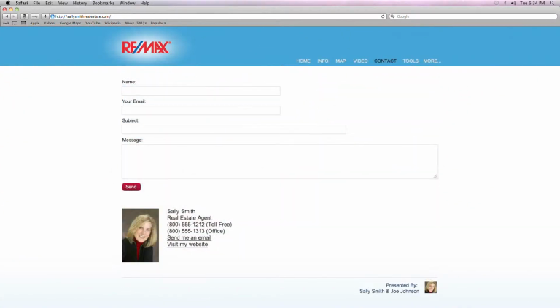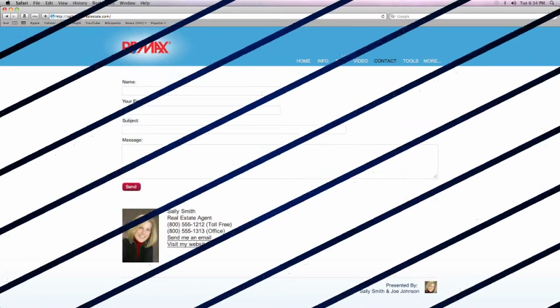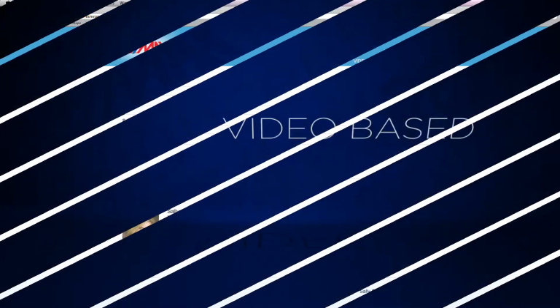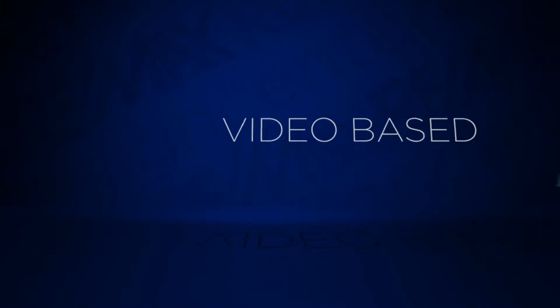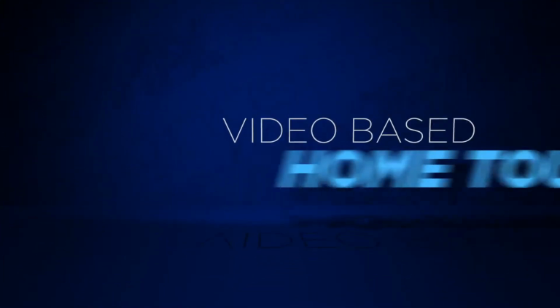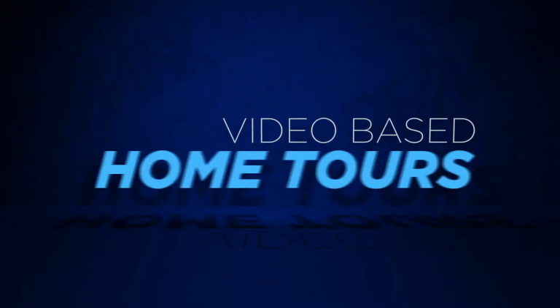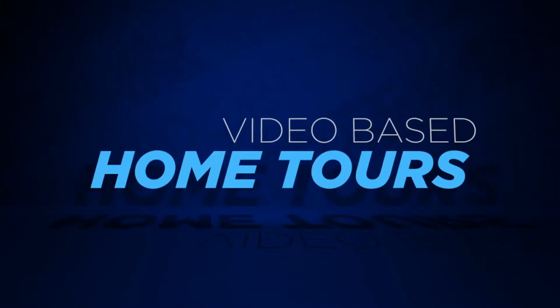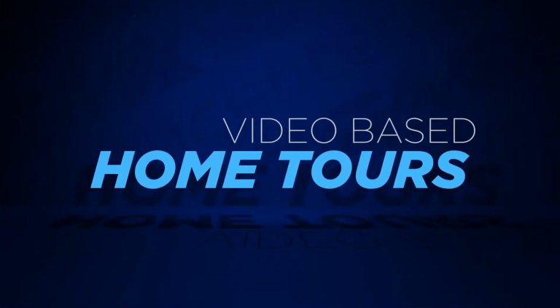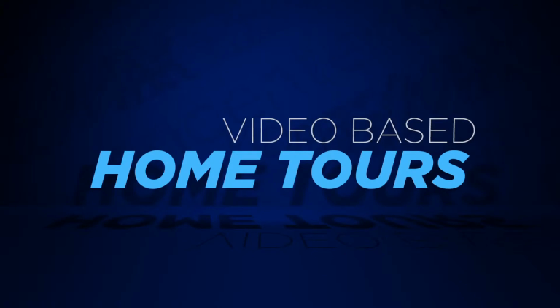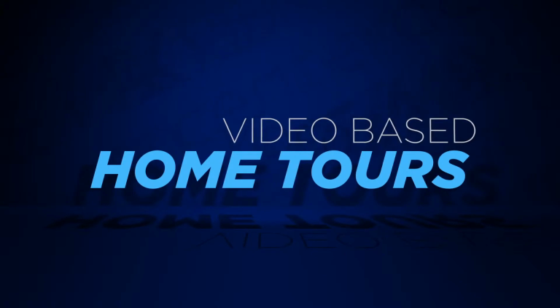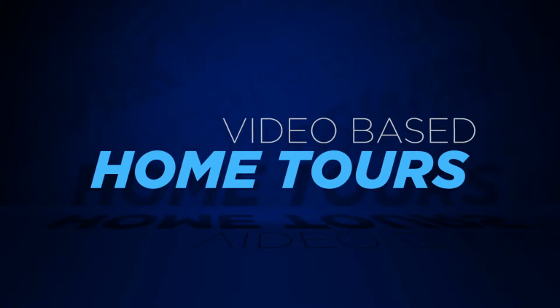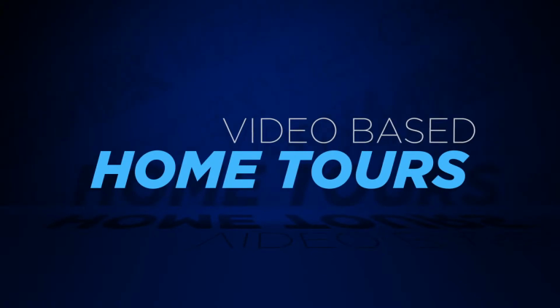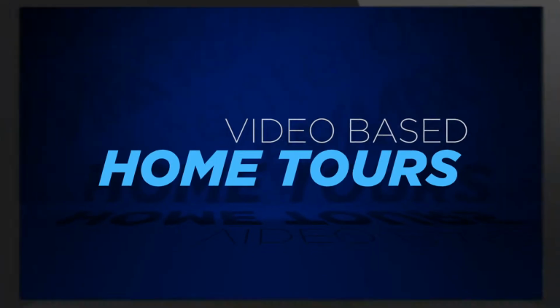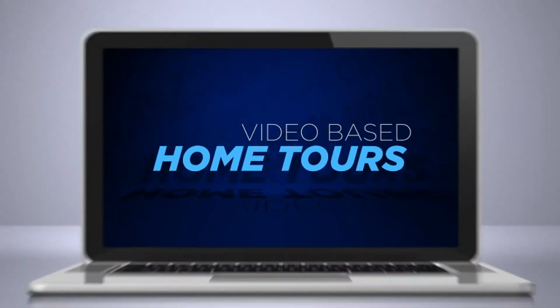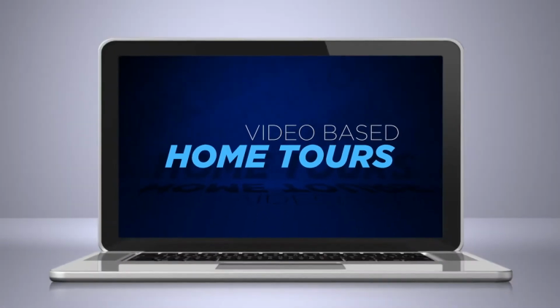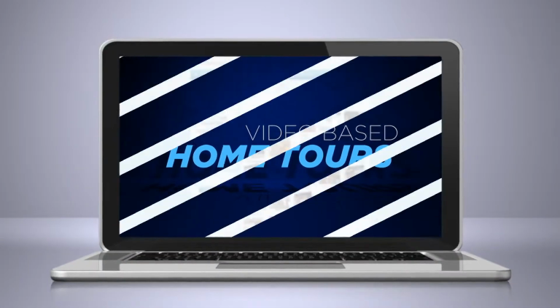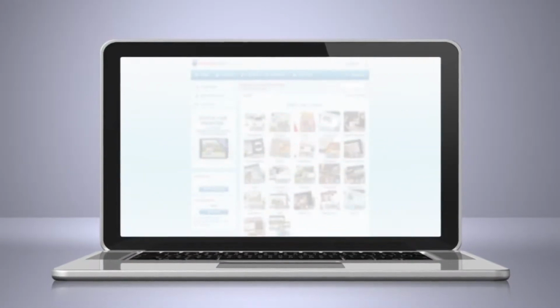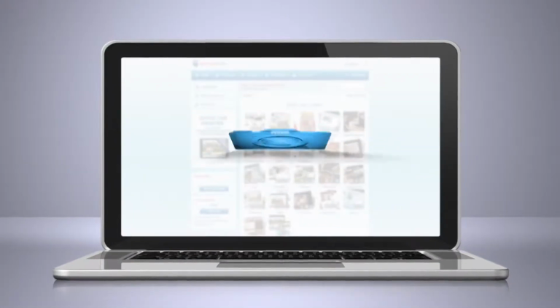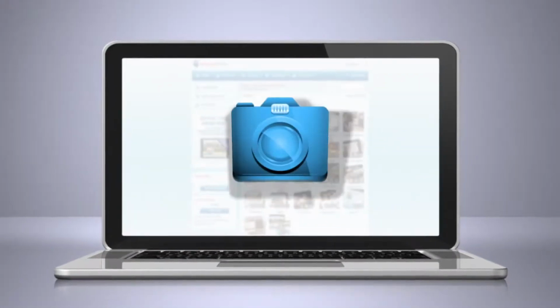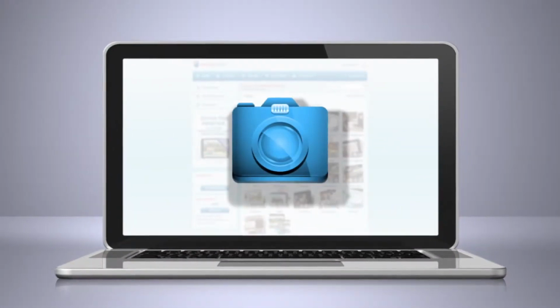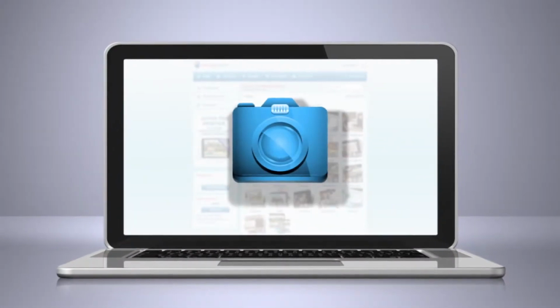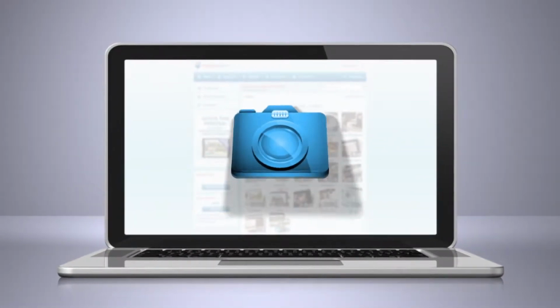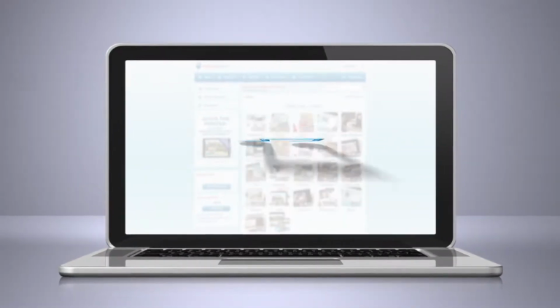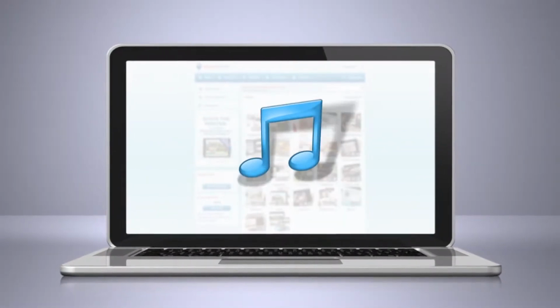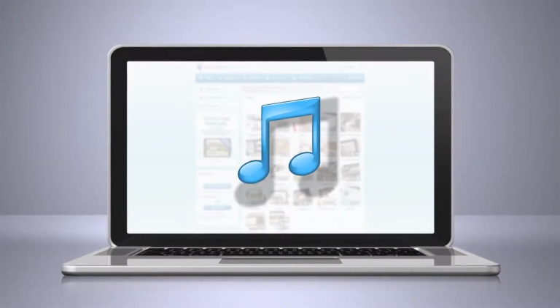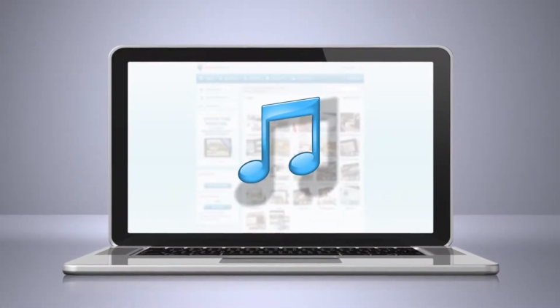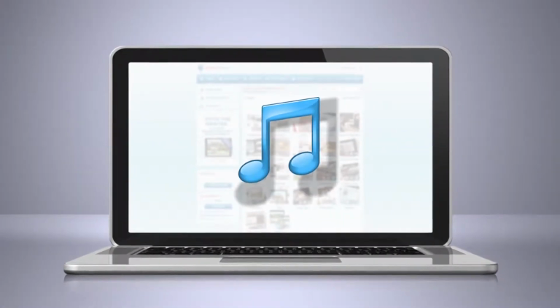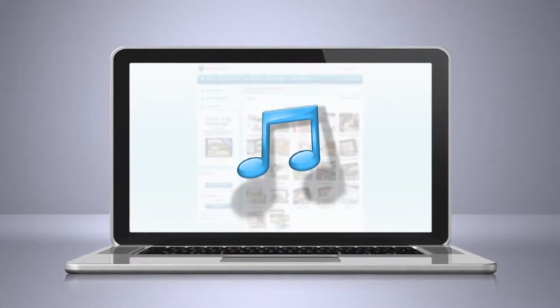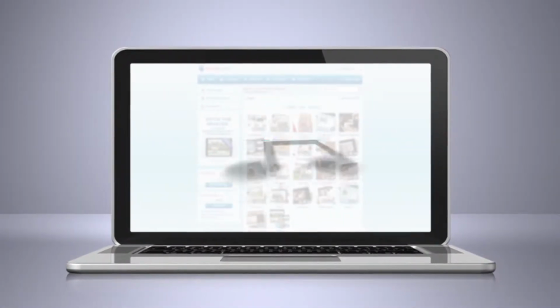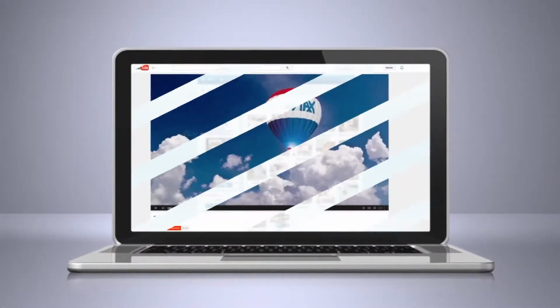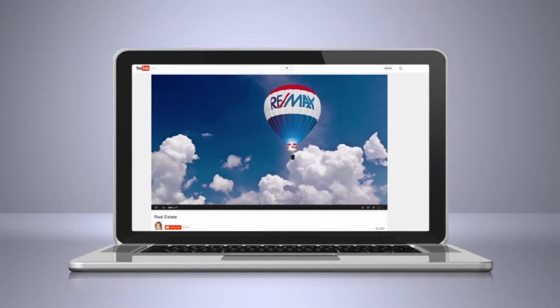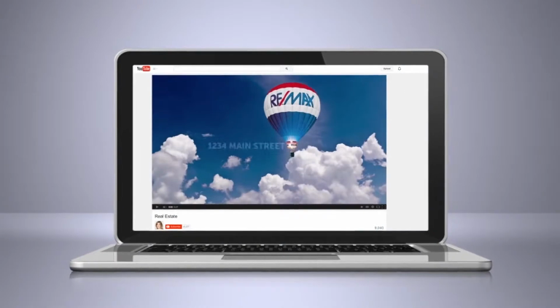The video-based home tours are effortless to create. Upload photos, pick a music soundtrack, and post it to YouTube.